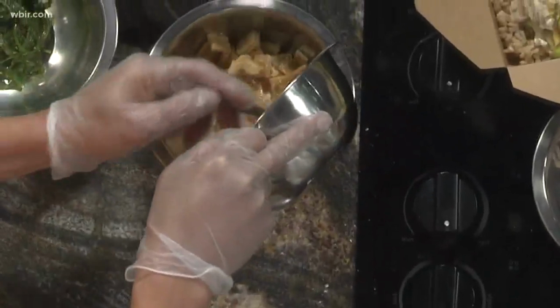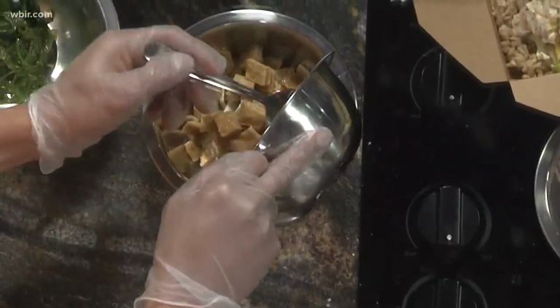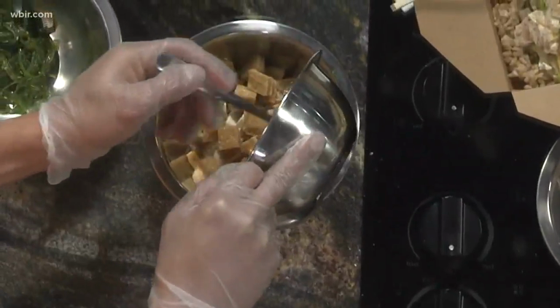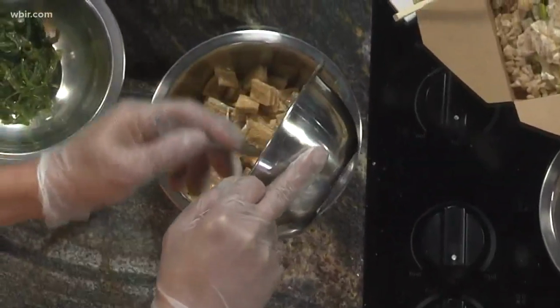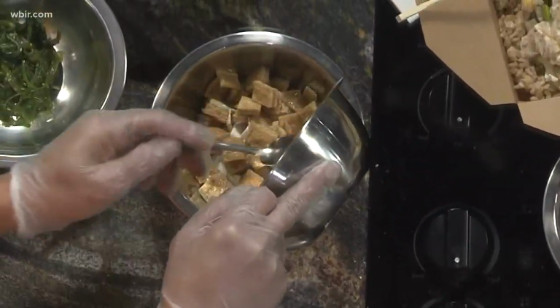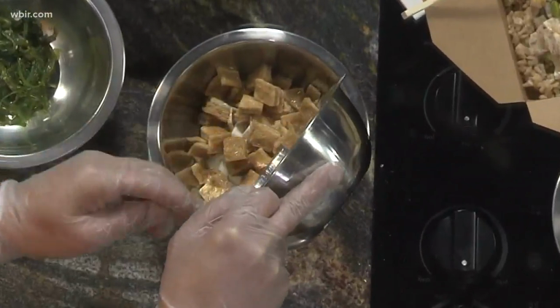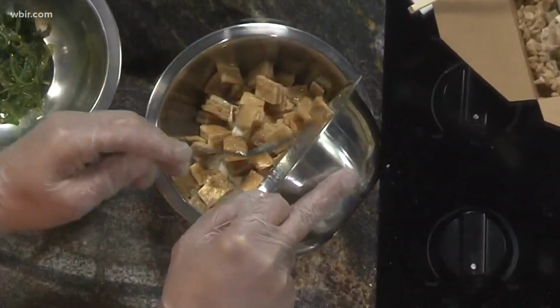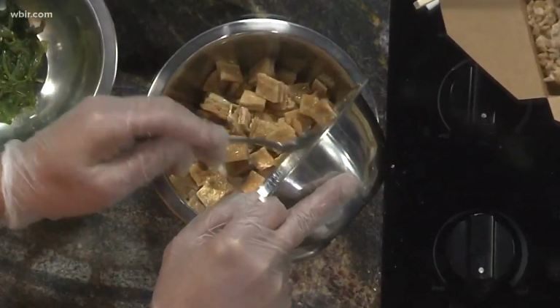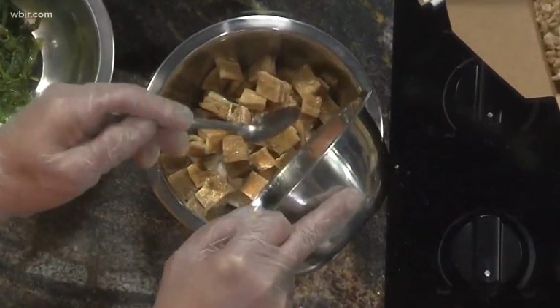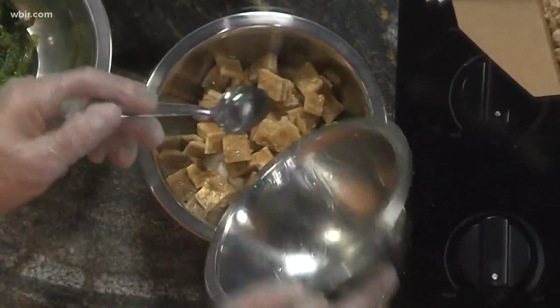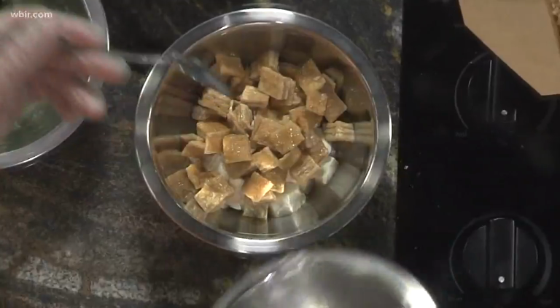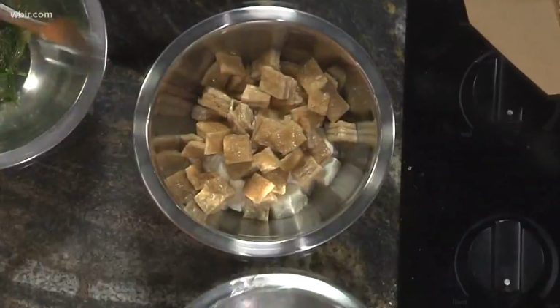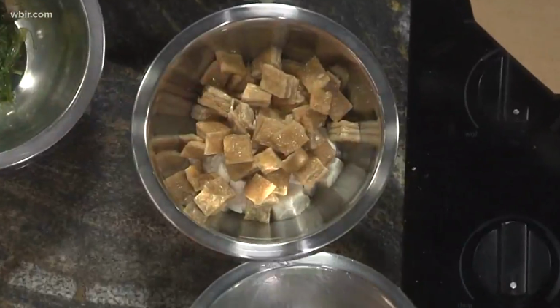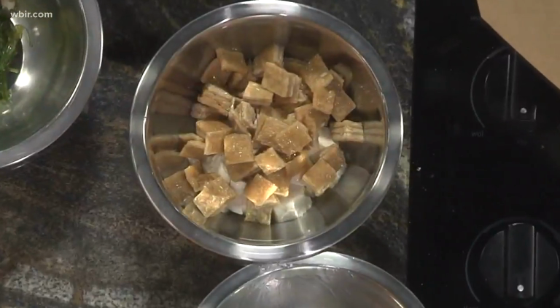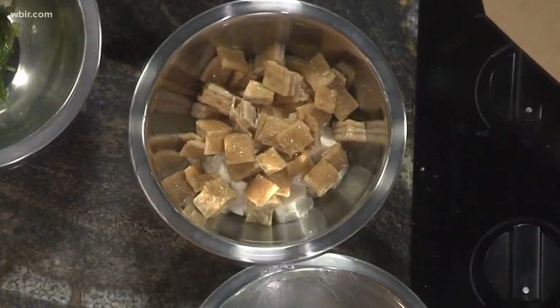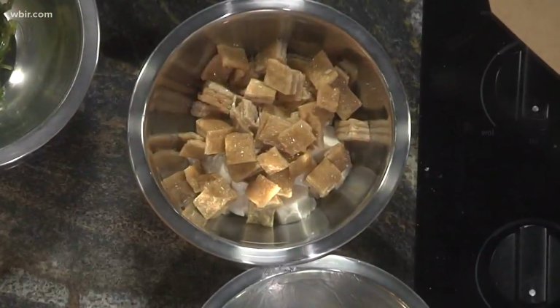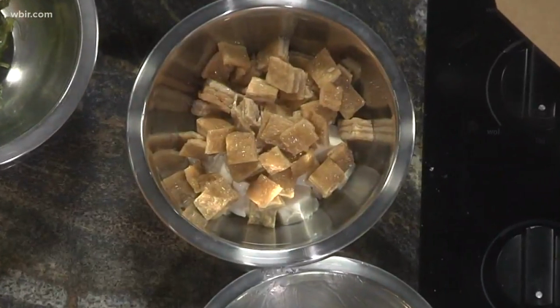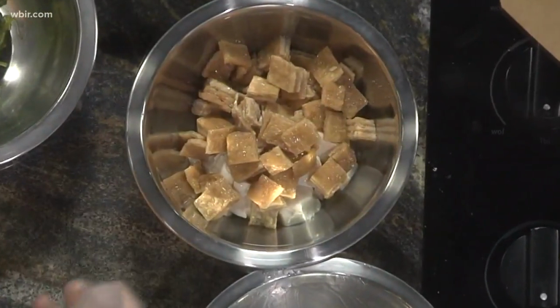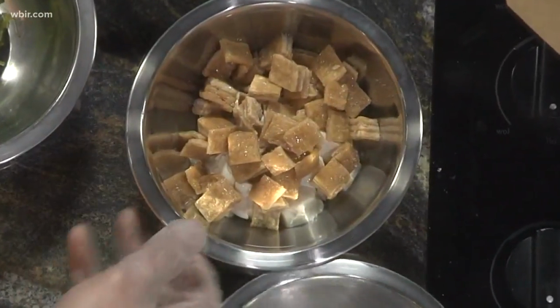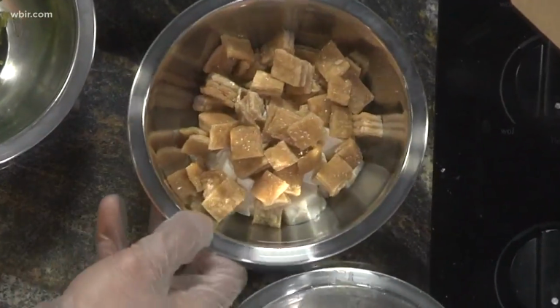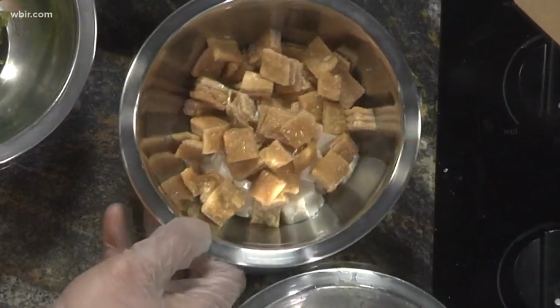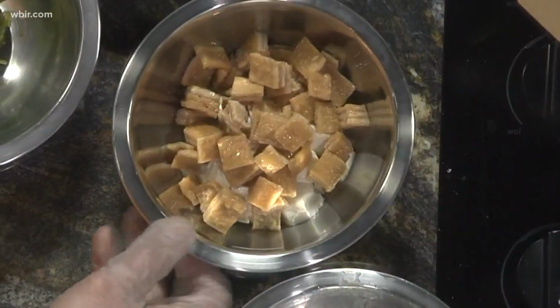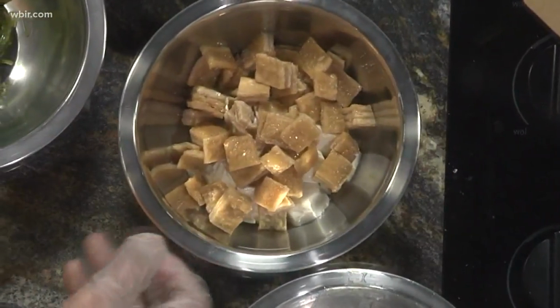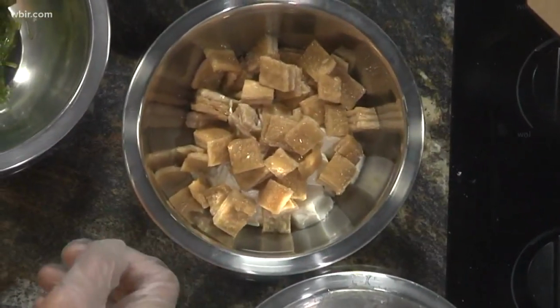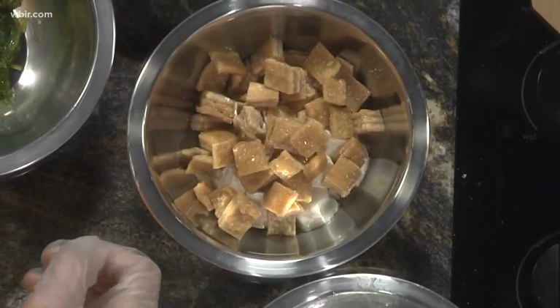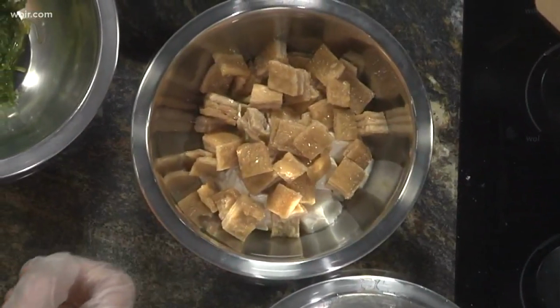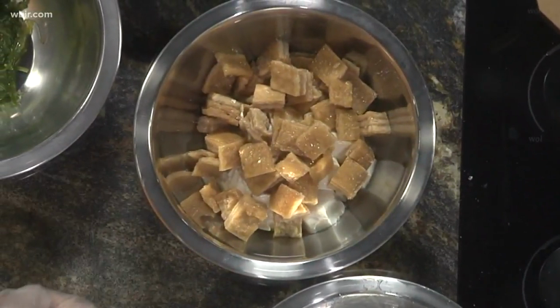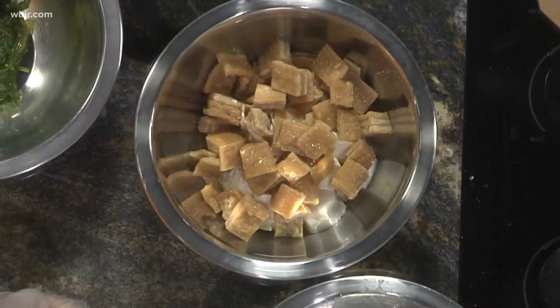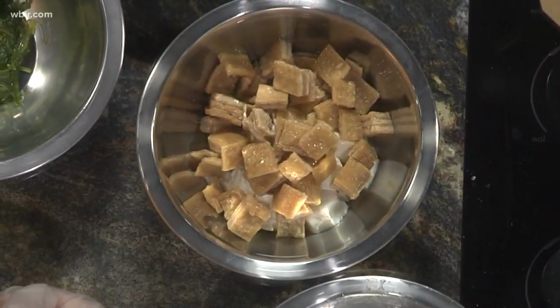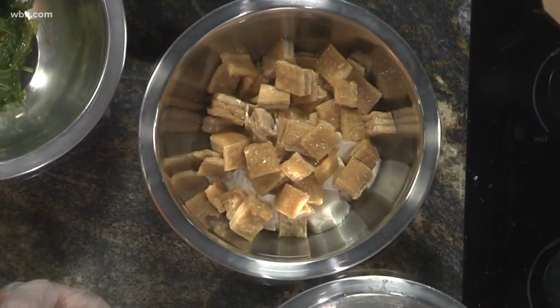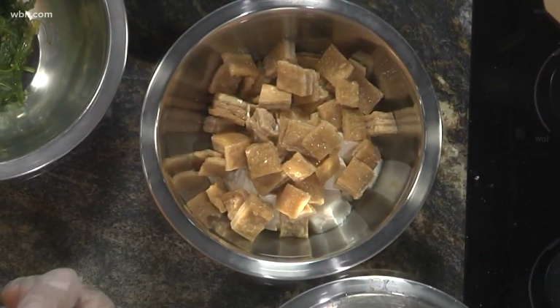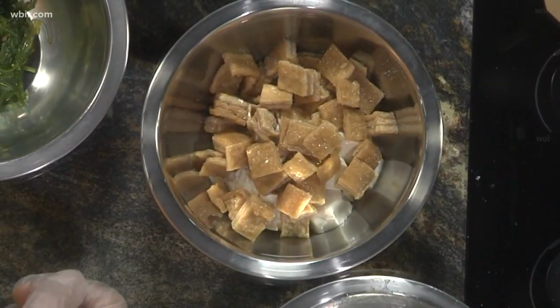What's that seasoned with? It's more like sweet. Is it your own recipe? Of course.